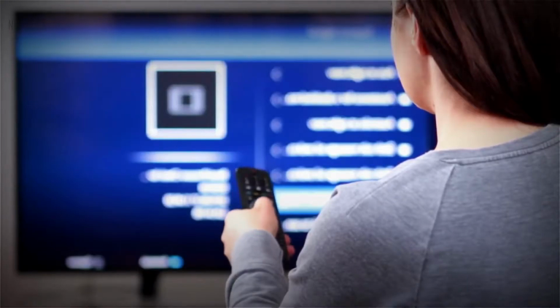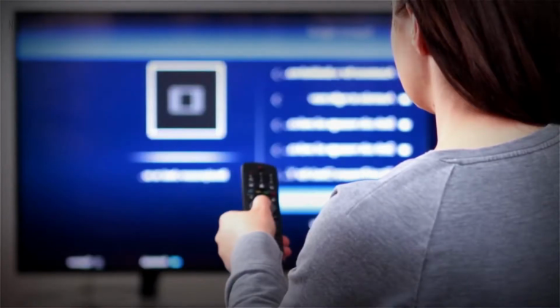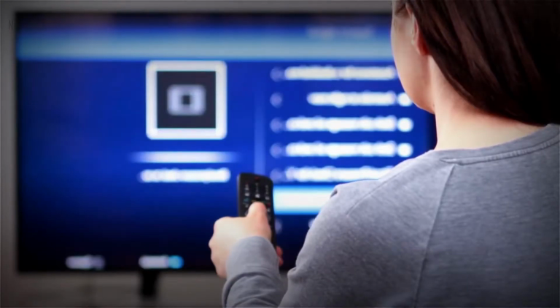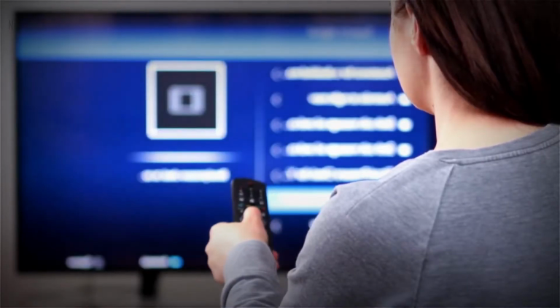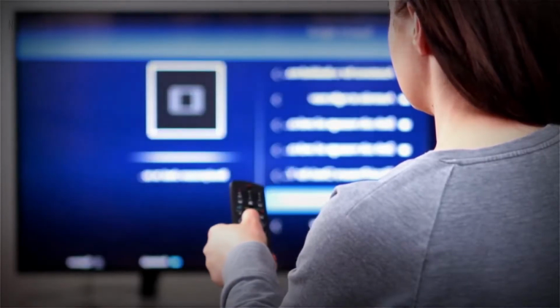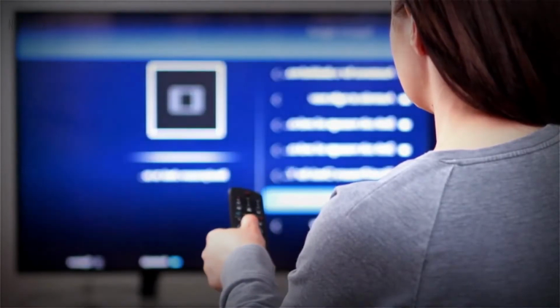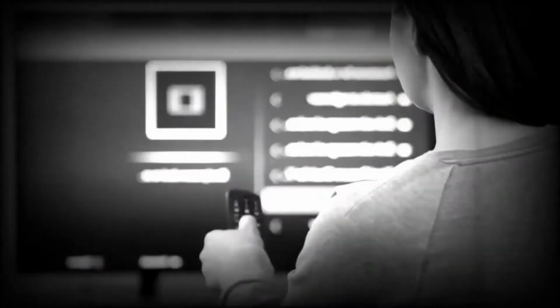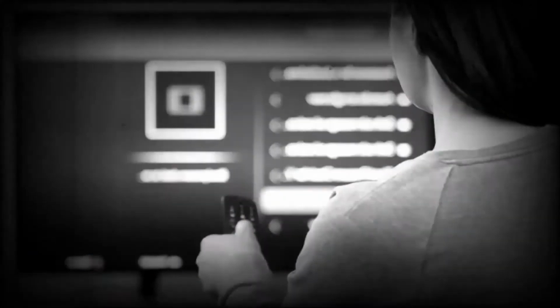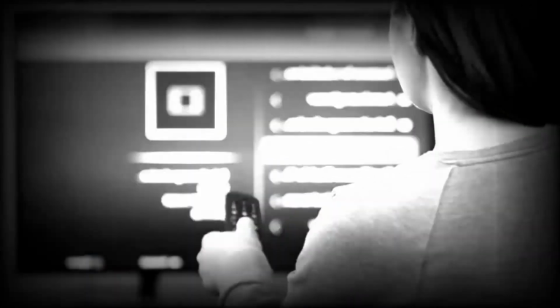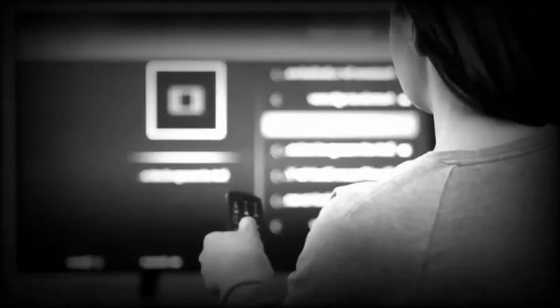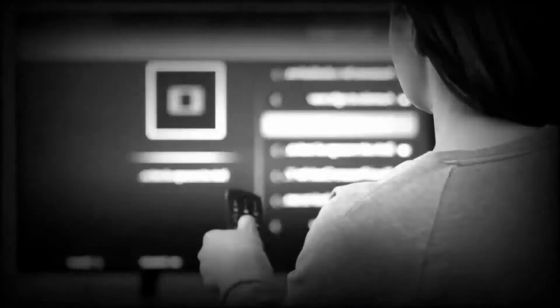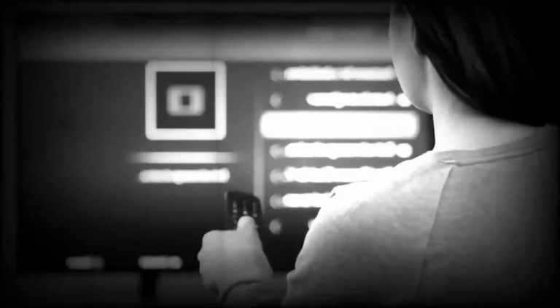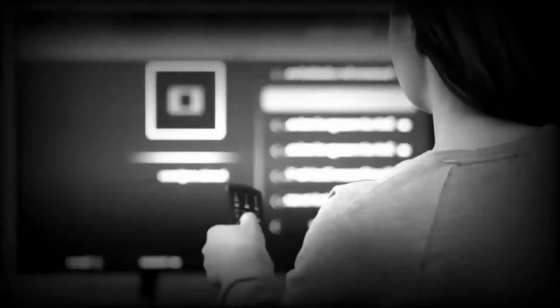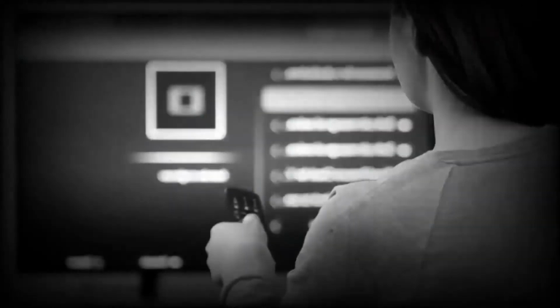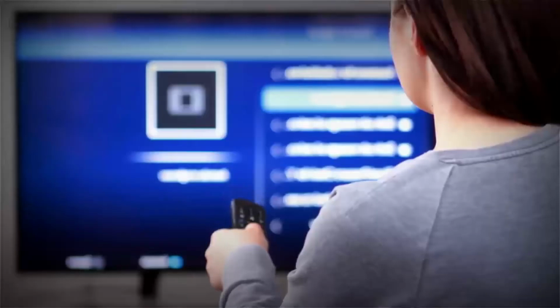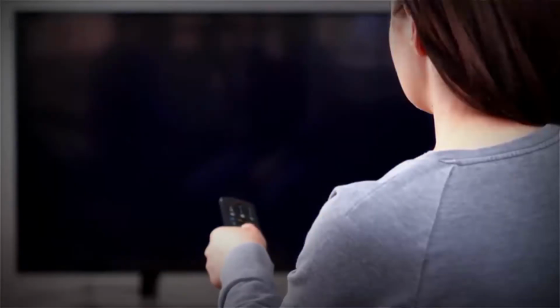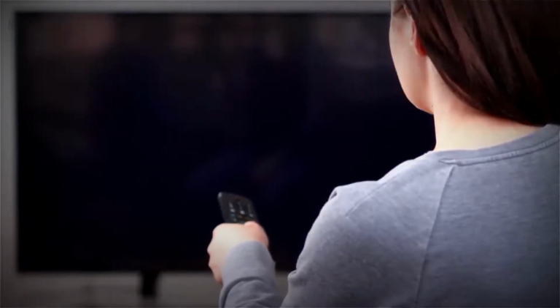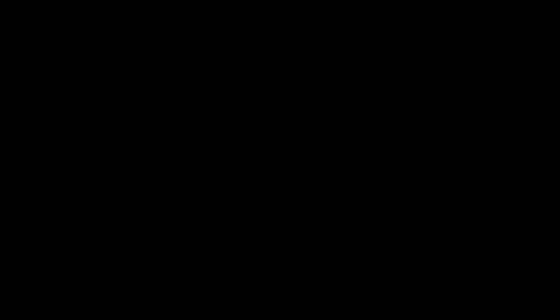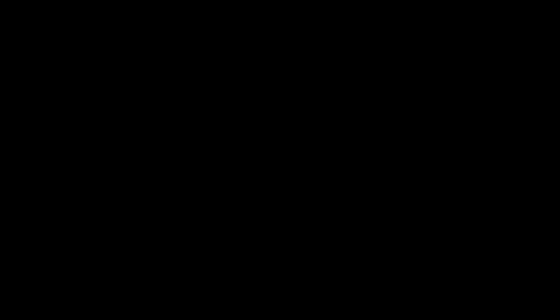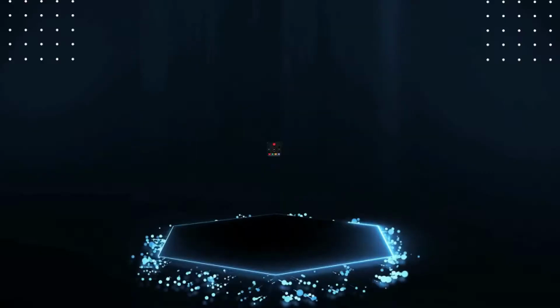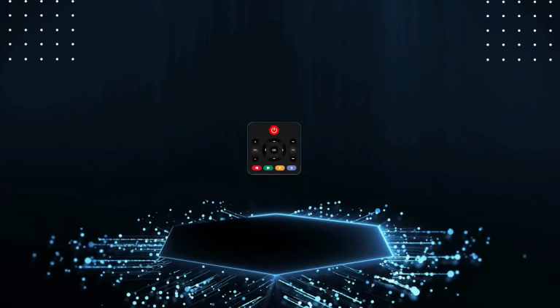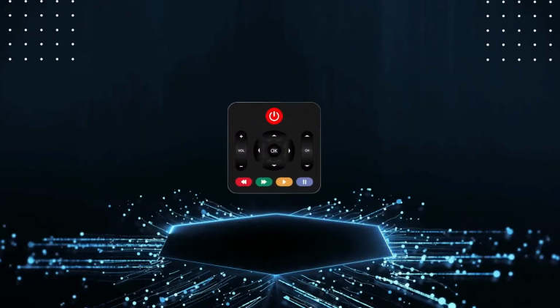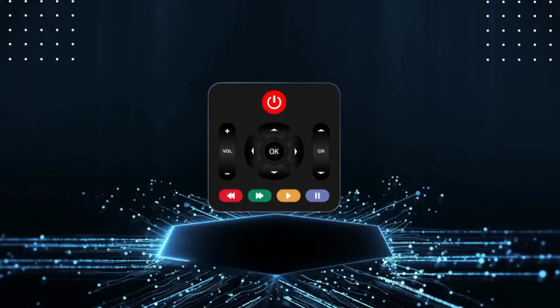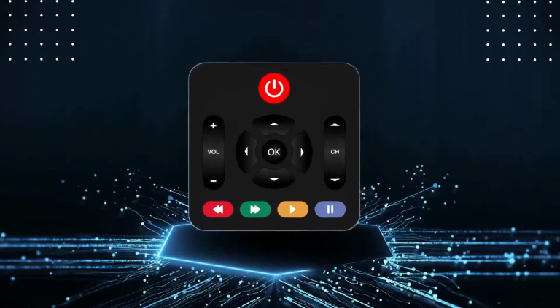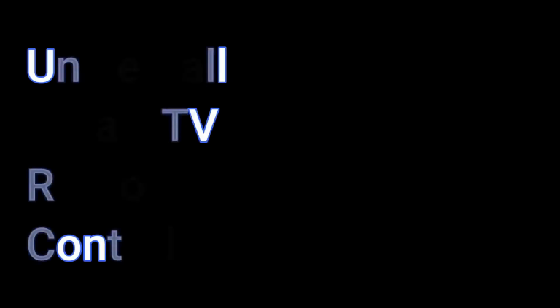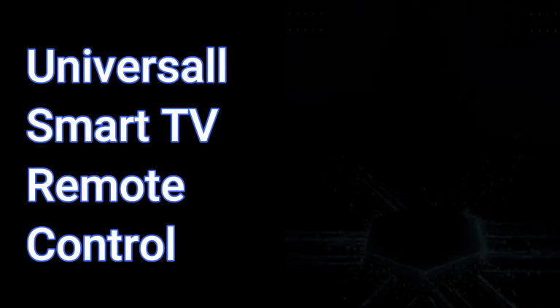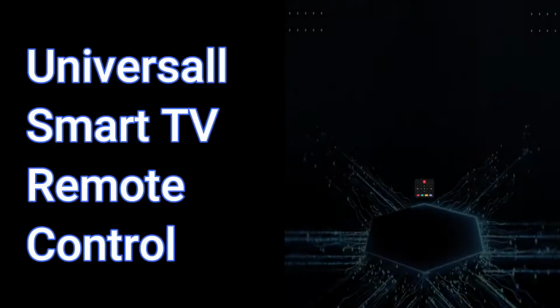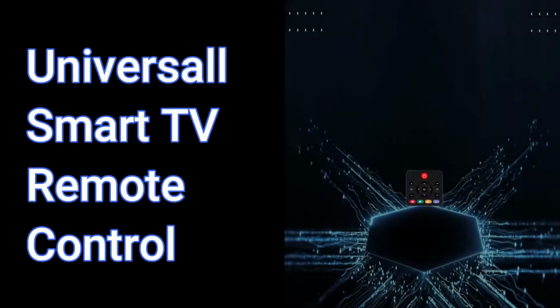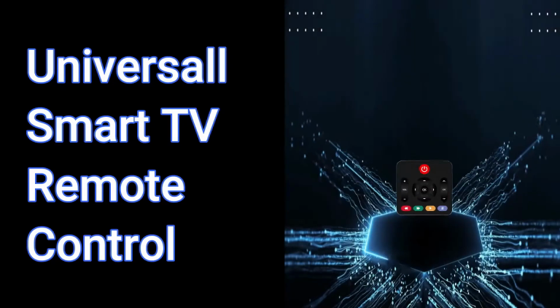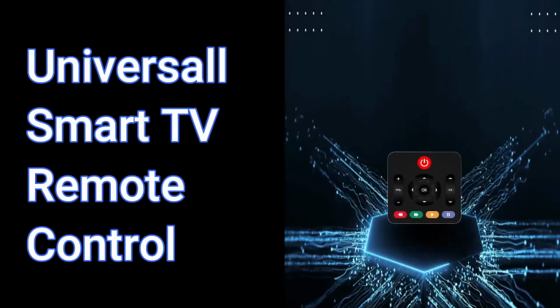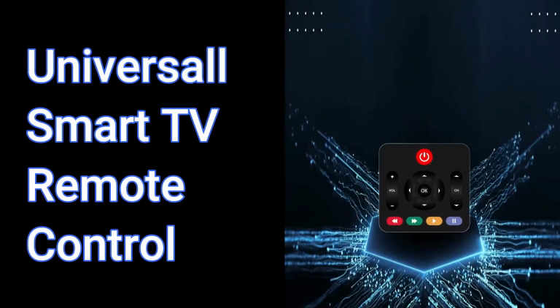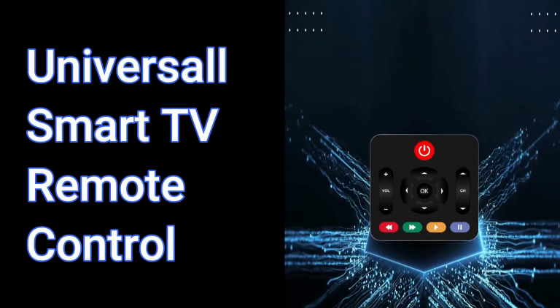Bored of this old way? Presenting Universal Smart TV Remote Control.